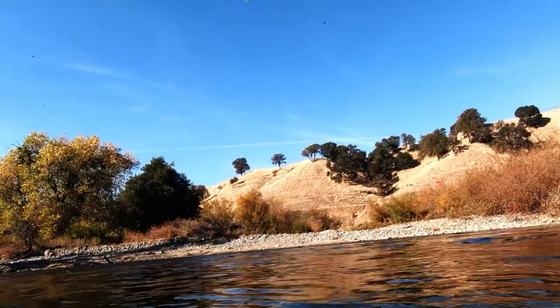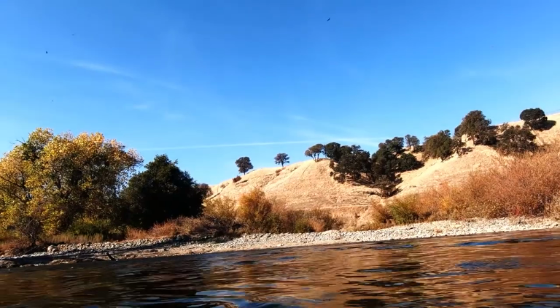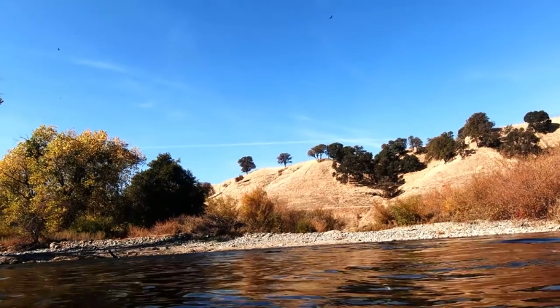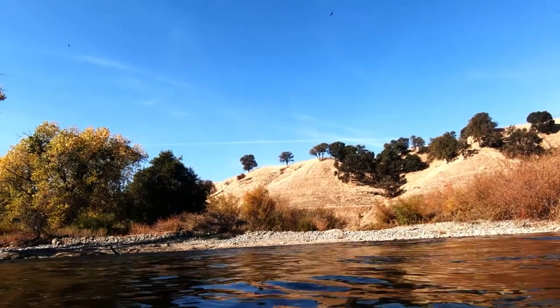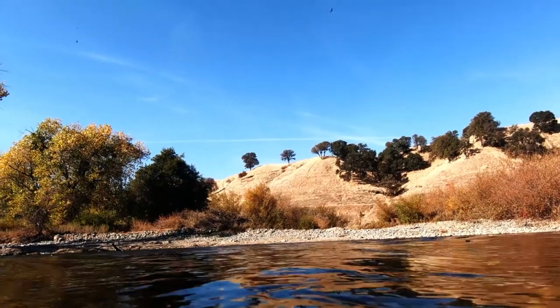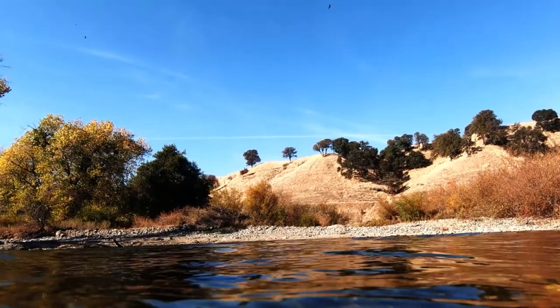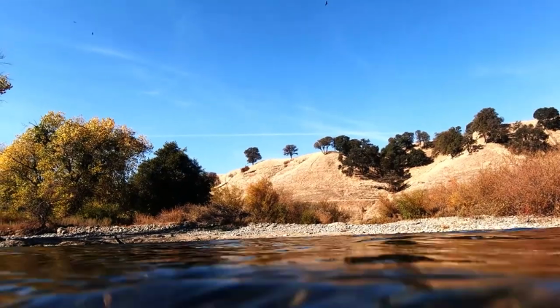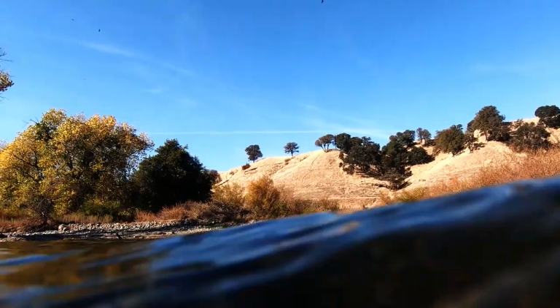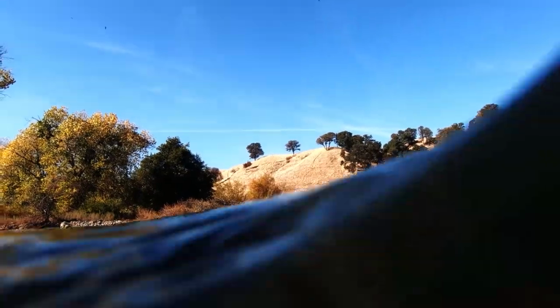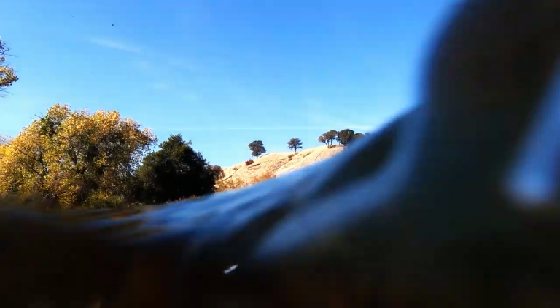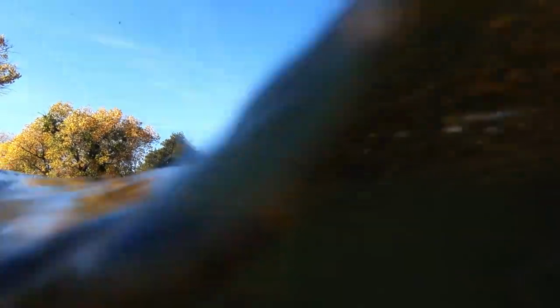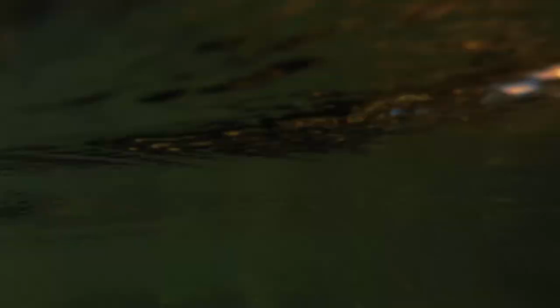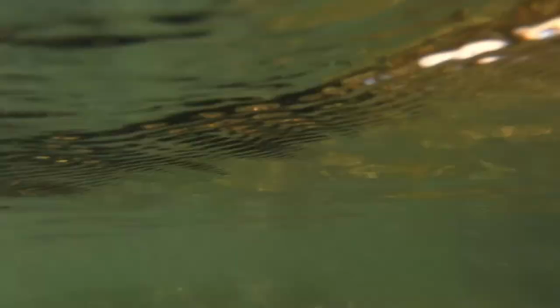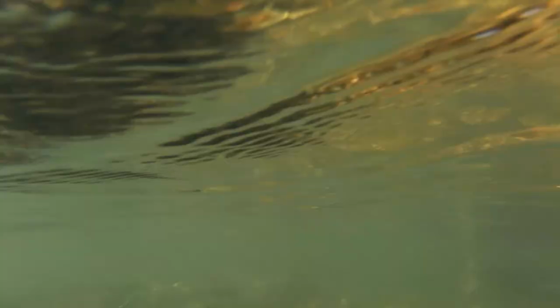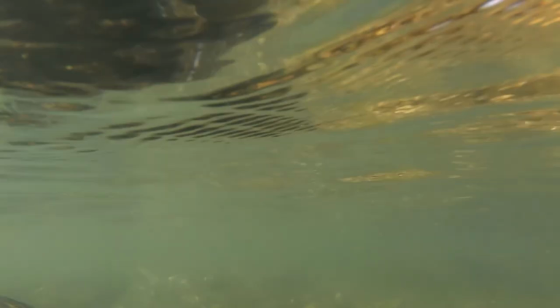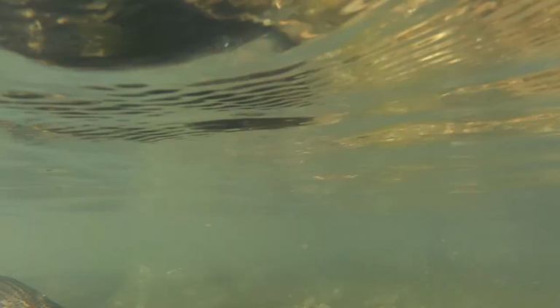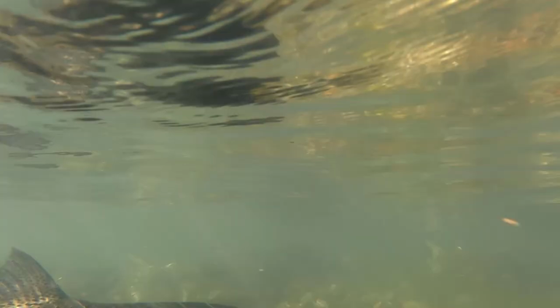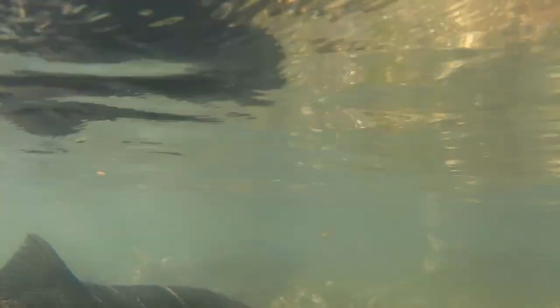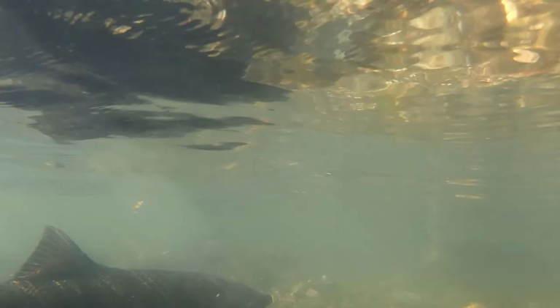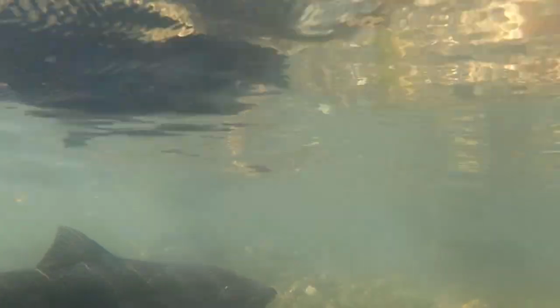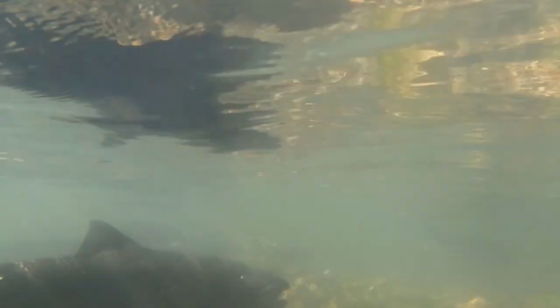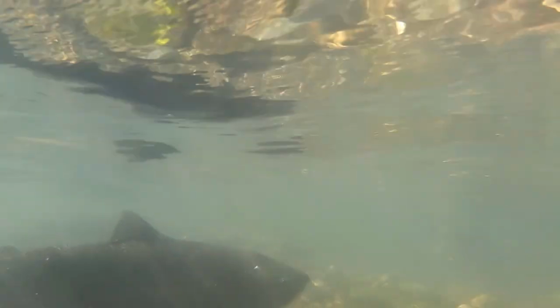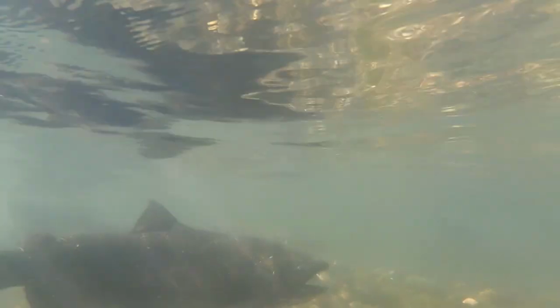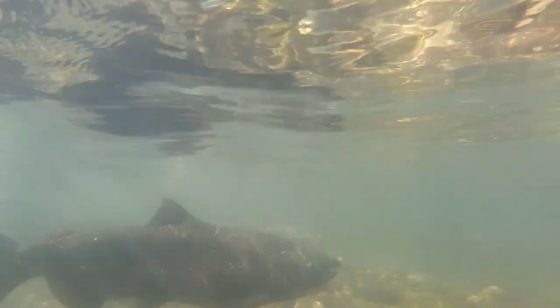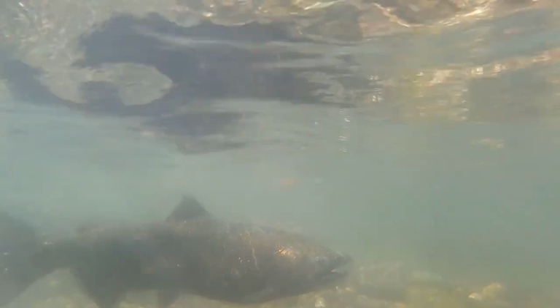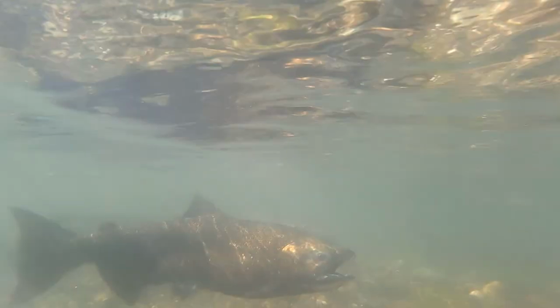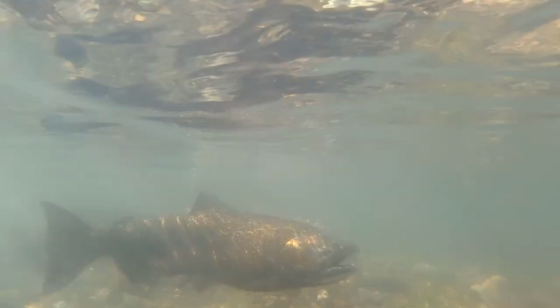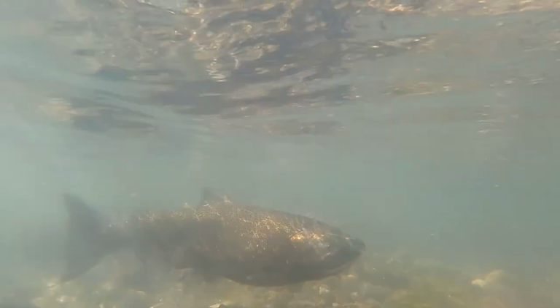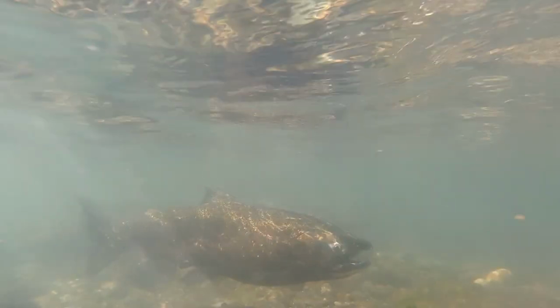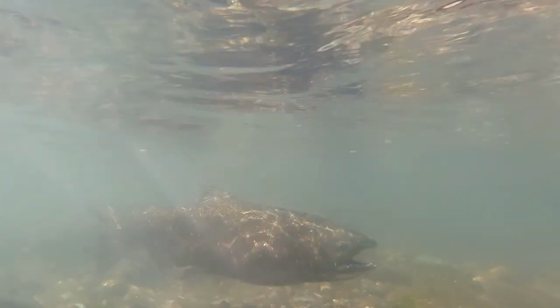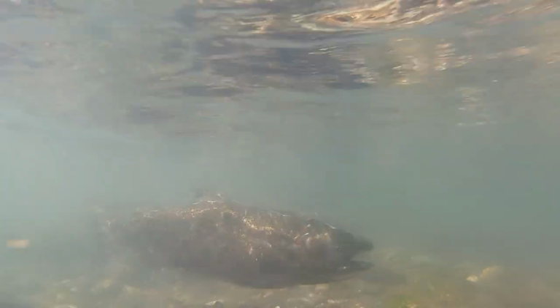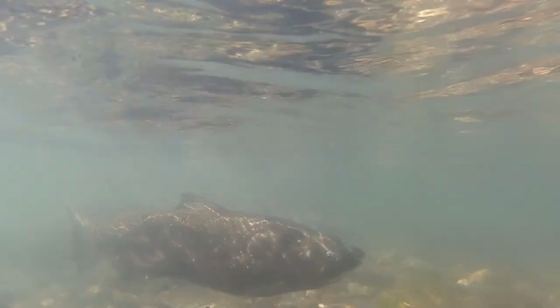Every fall, the river fills with adult Chinook salmon returning all the way from the ocean to spawn.